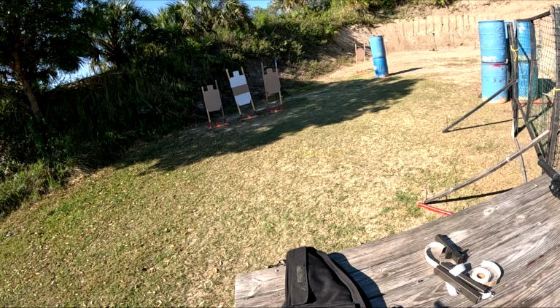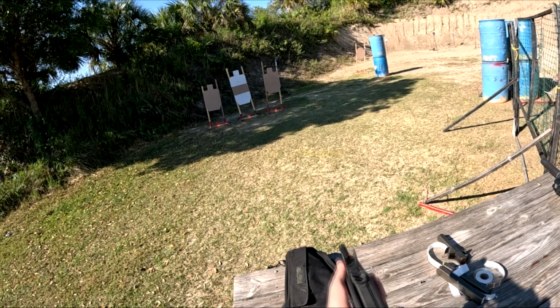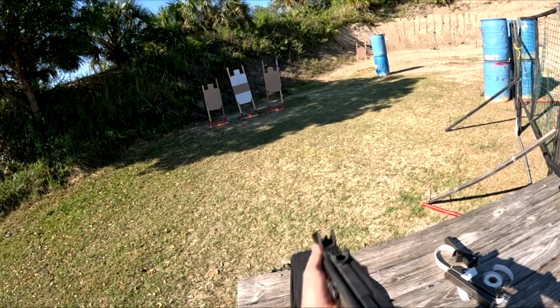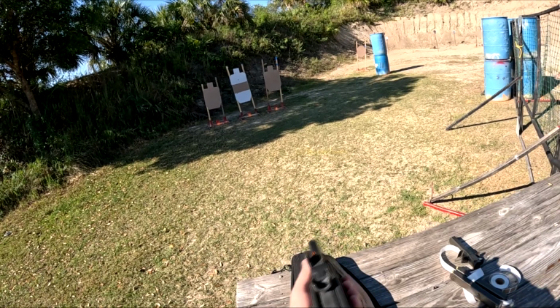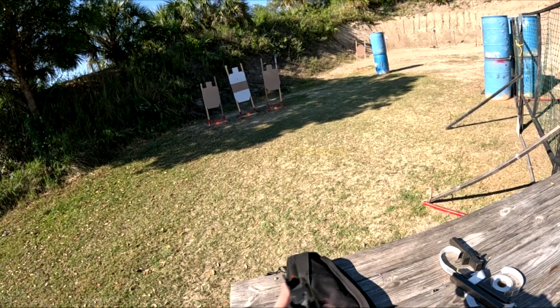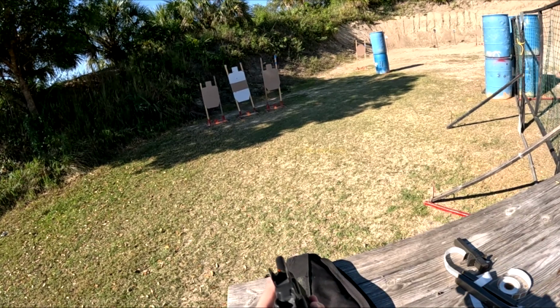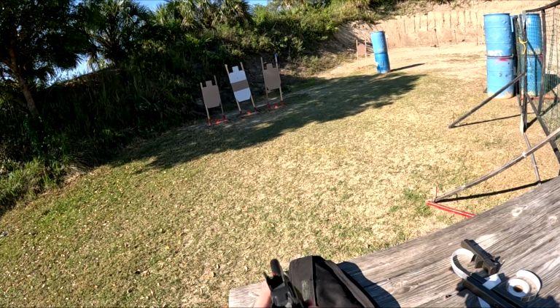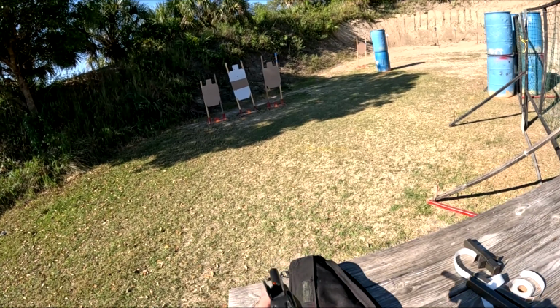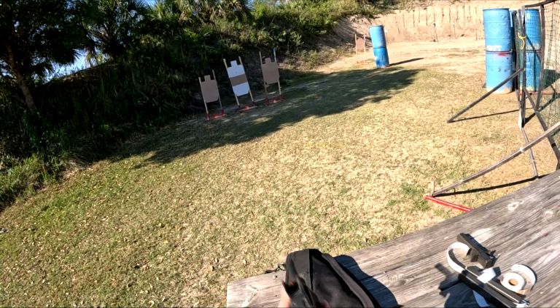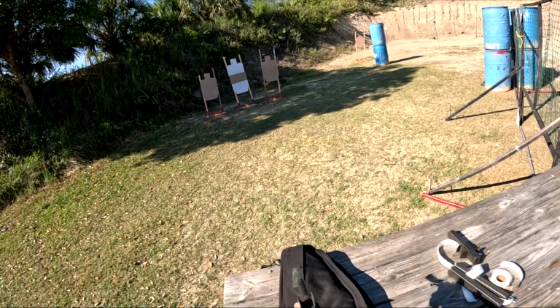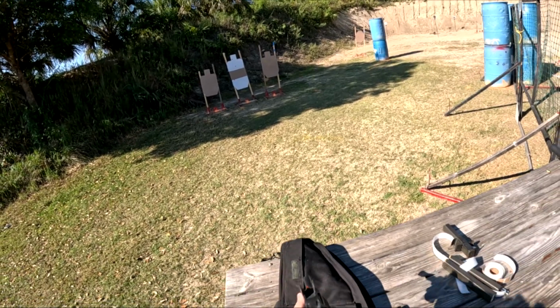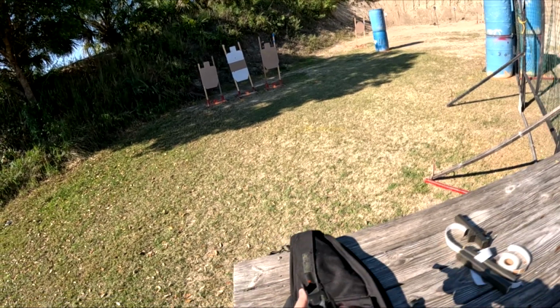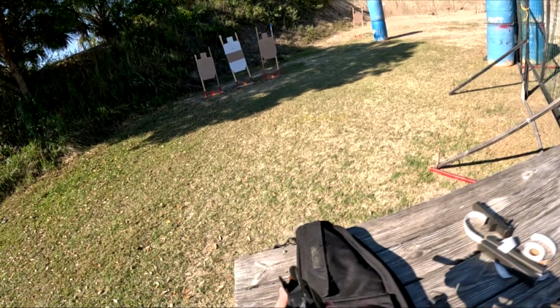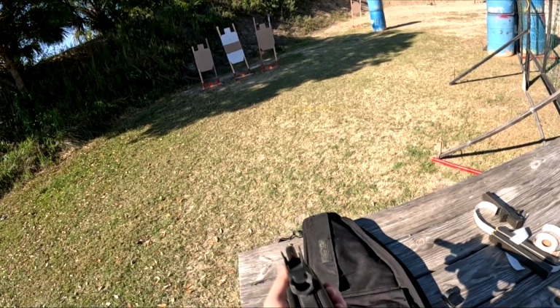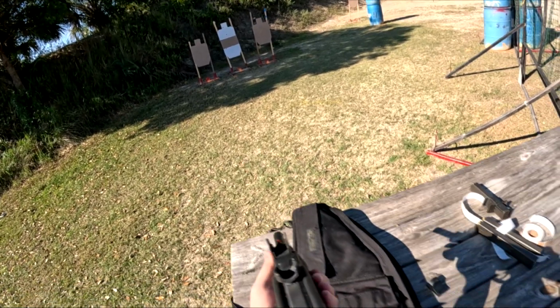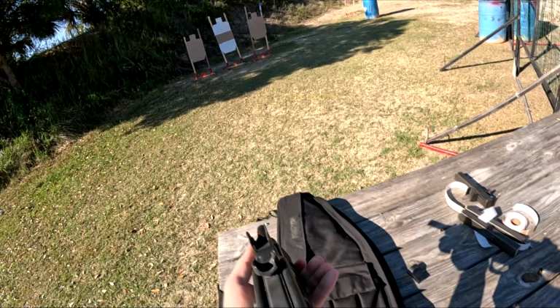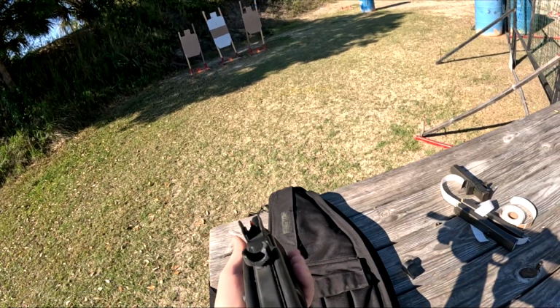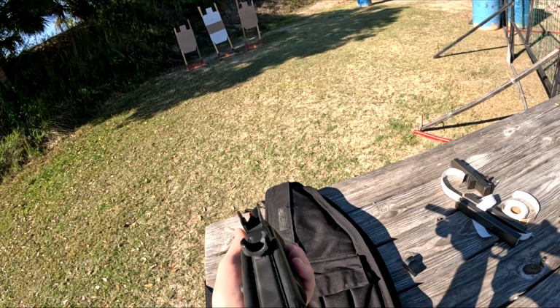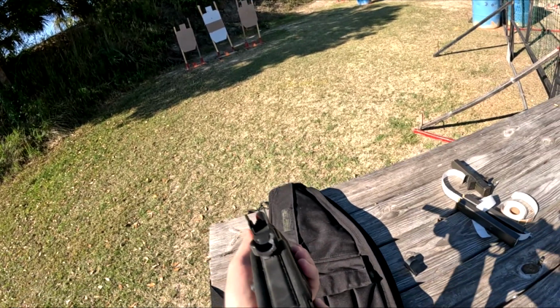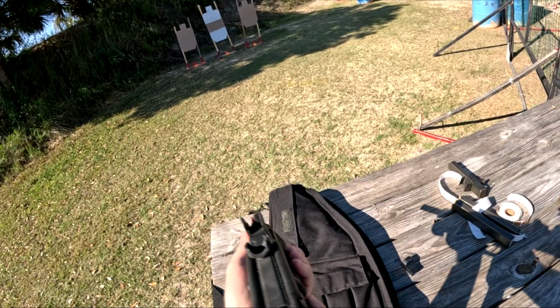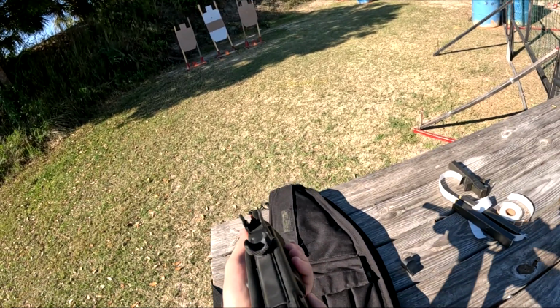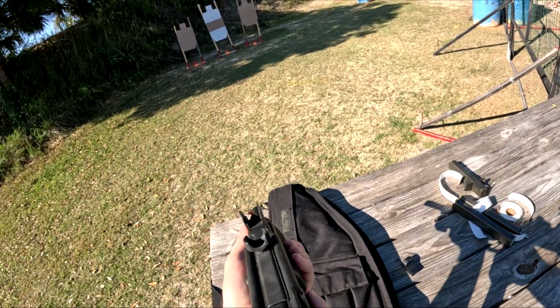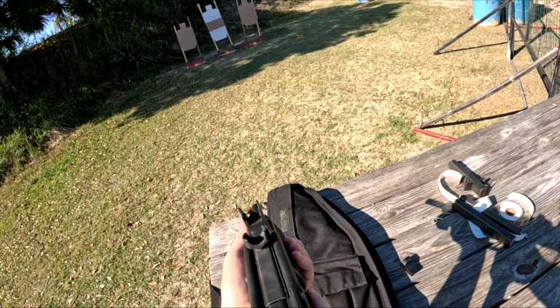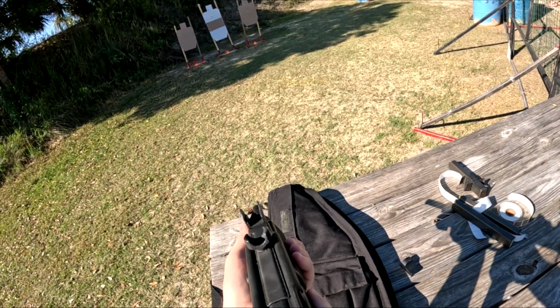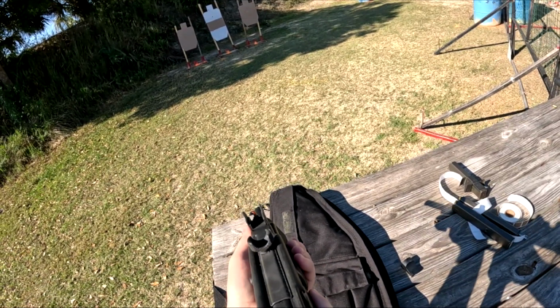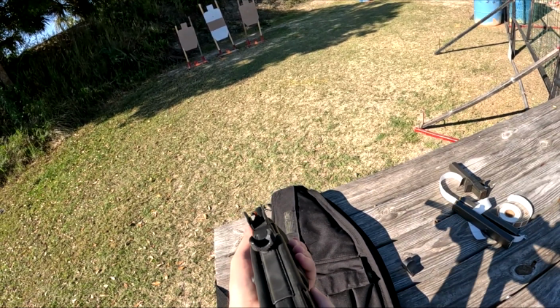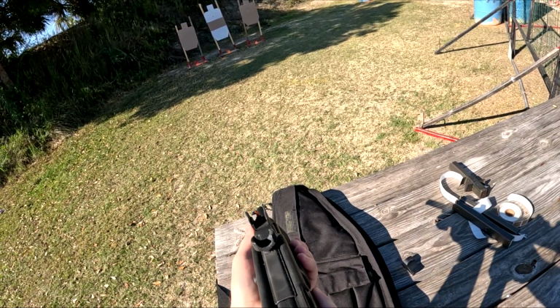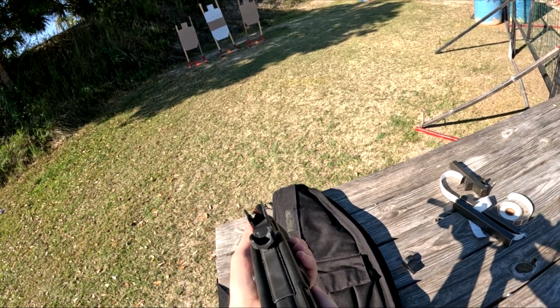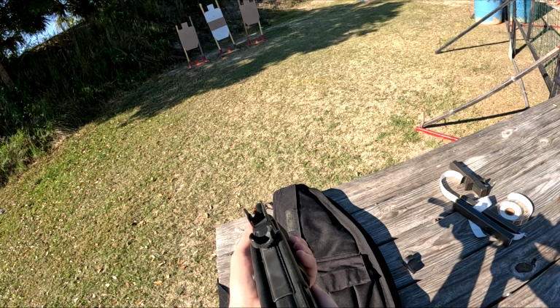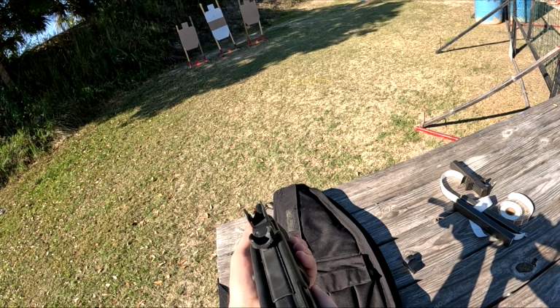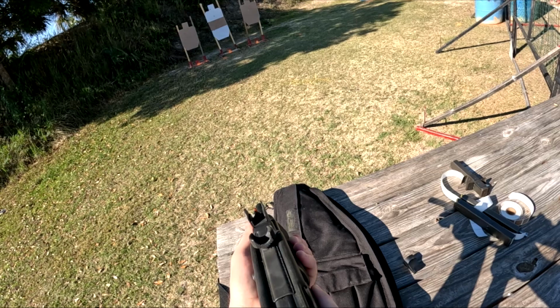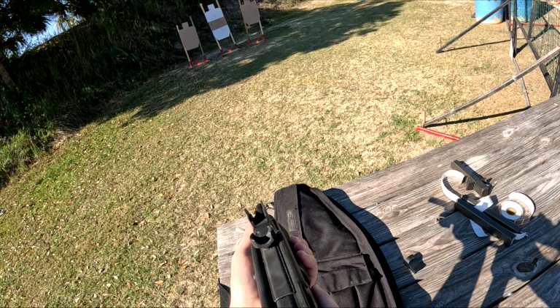Yeah, a little ready? Are you ready? Standby!